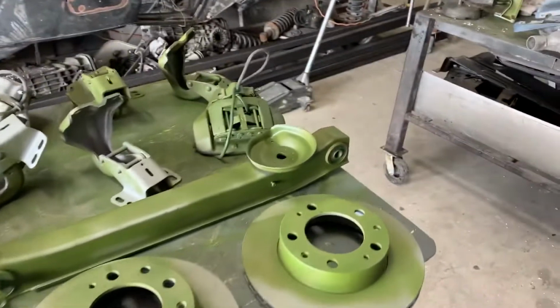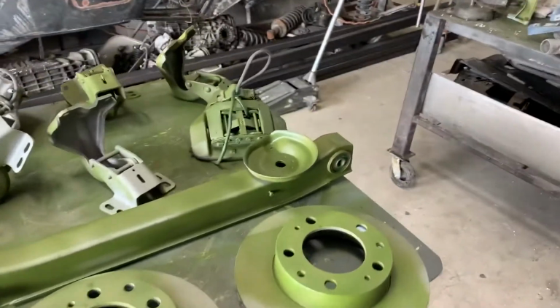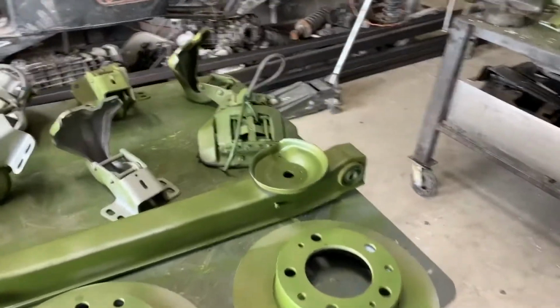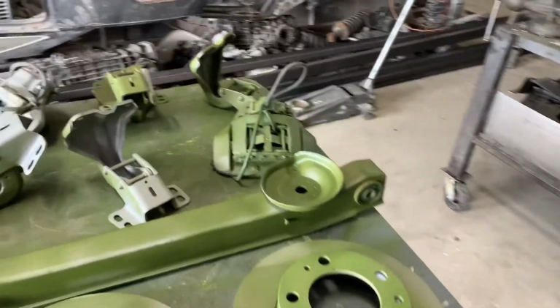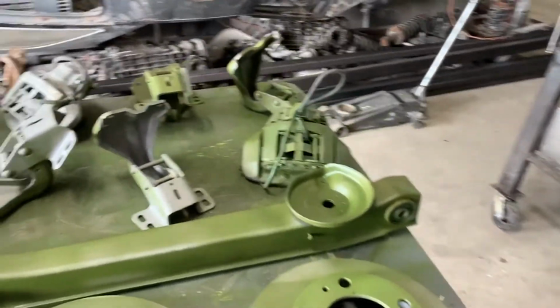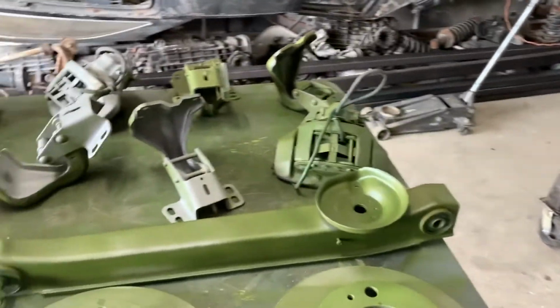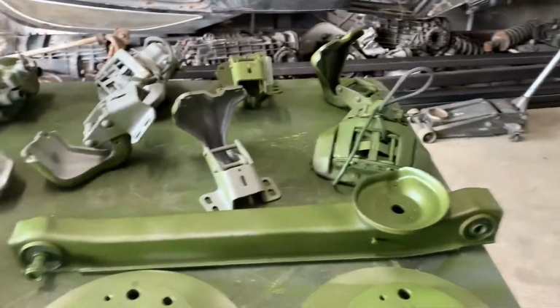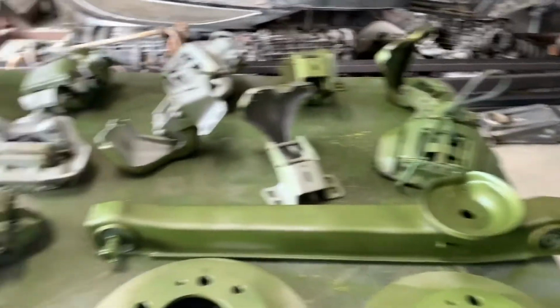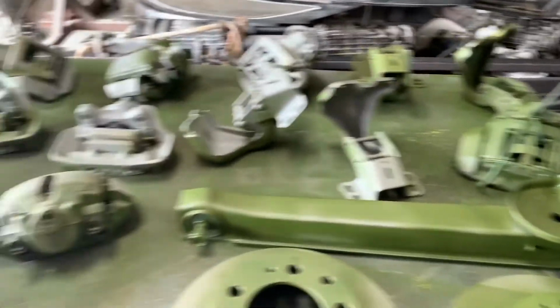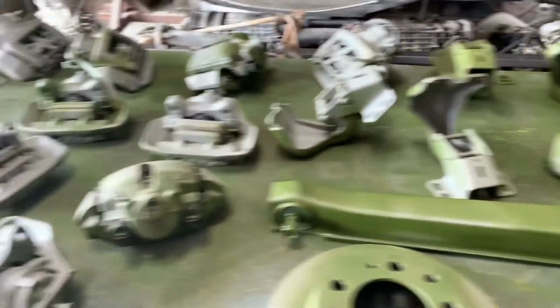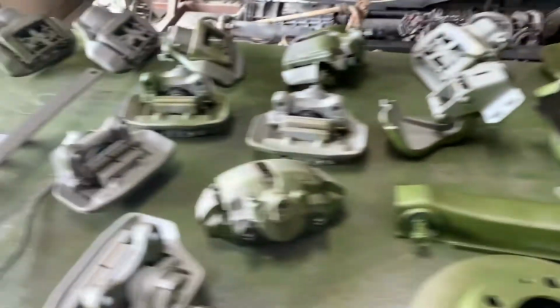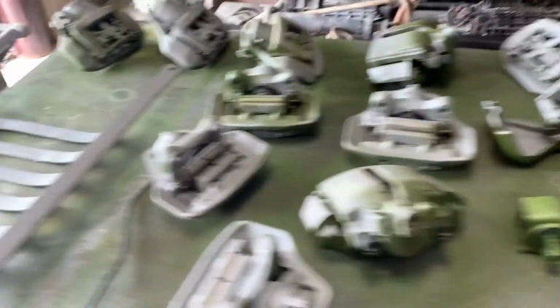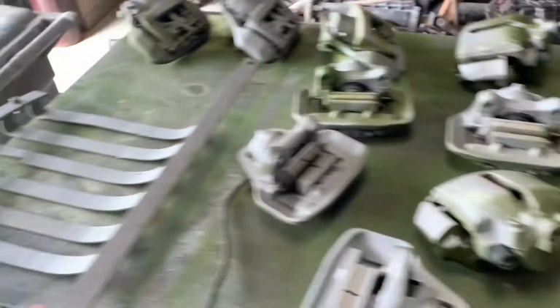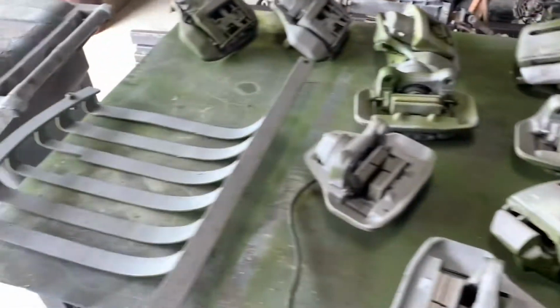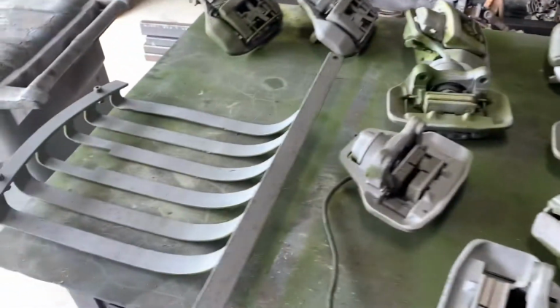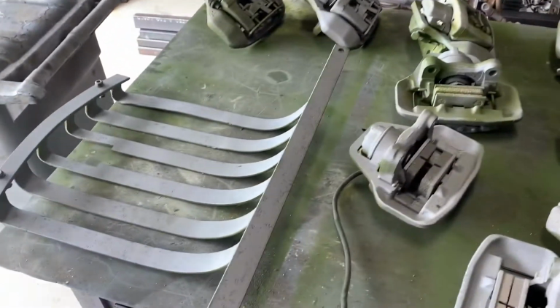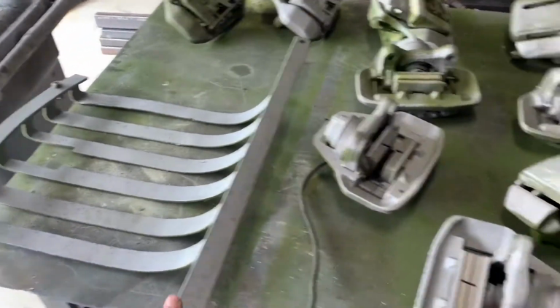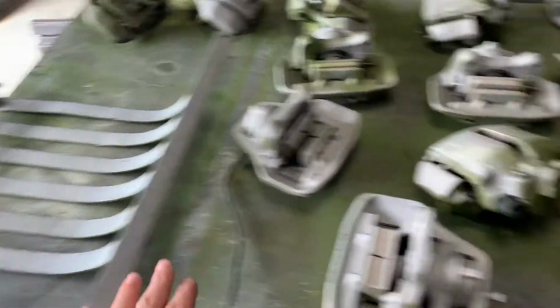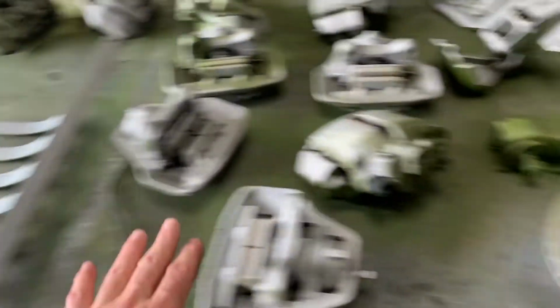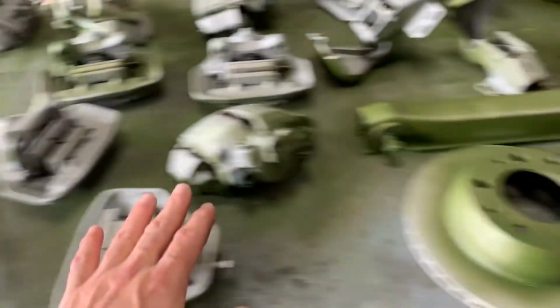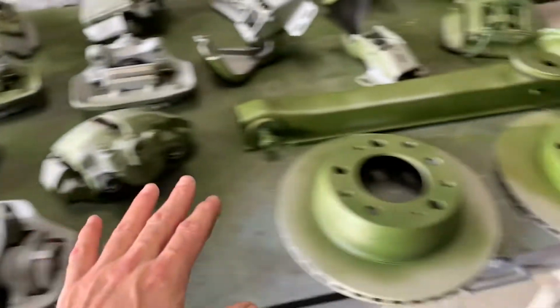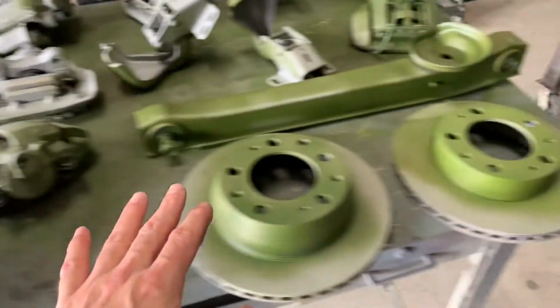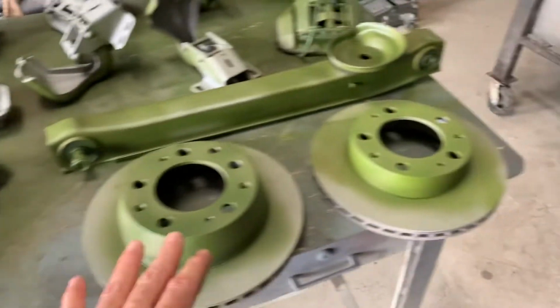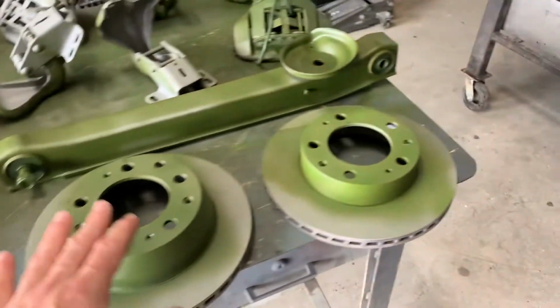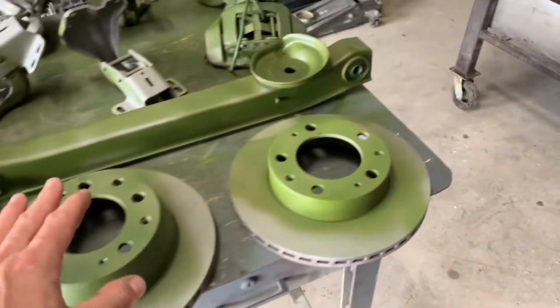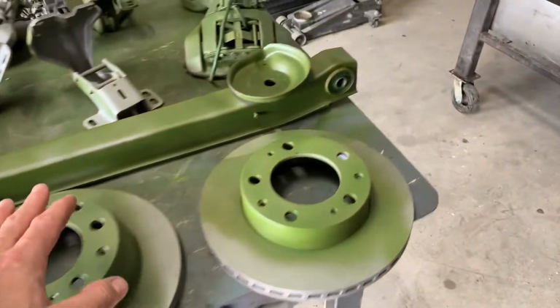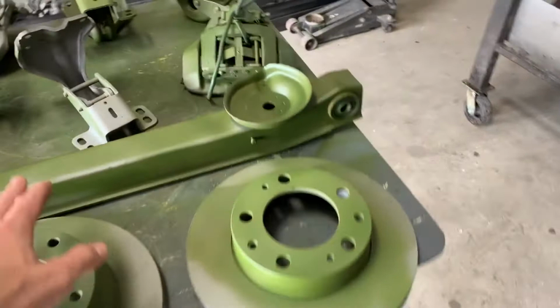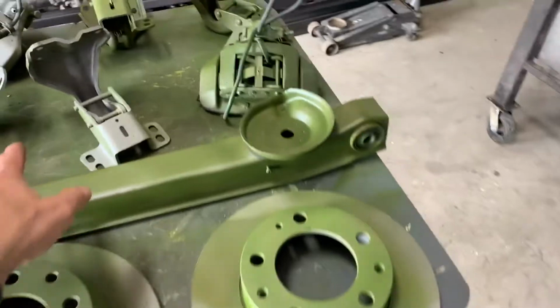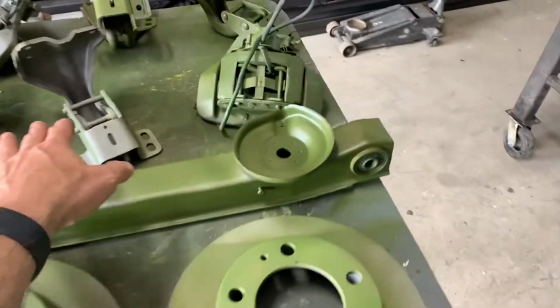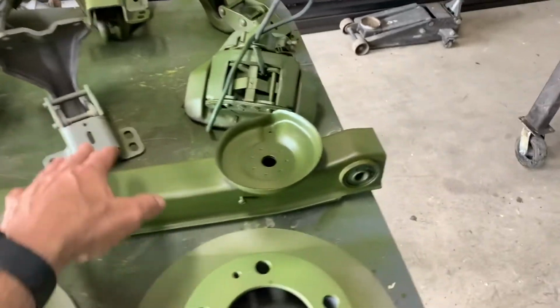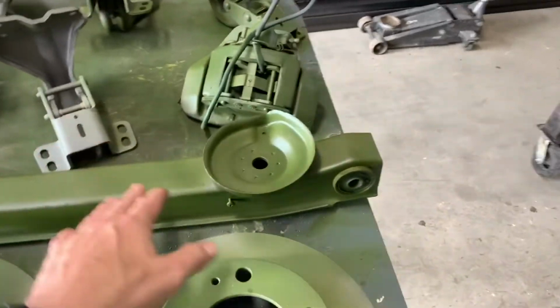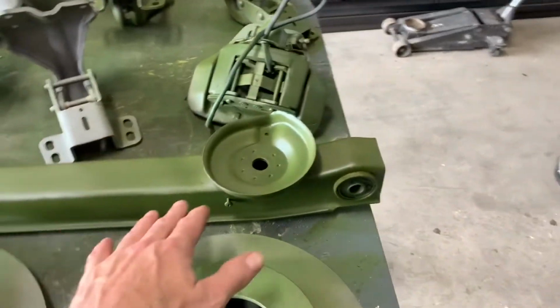I got some Alfa Romeo parts mixed in here with it from the spider that I had, and some Mopar parts.